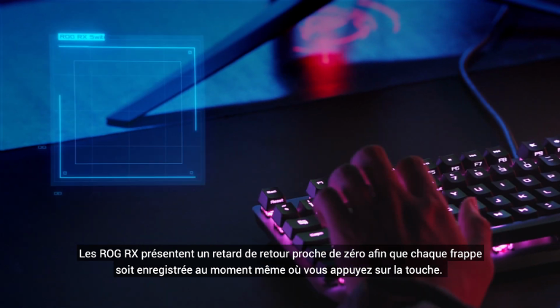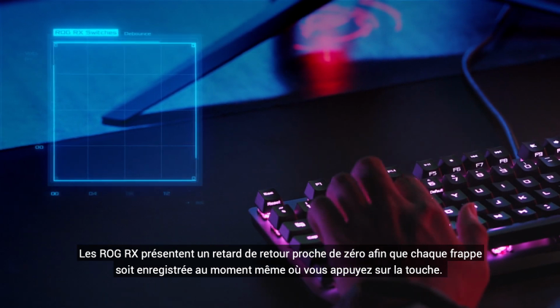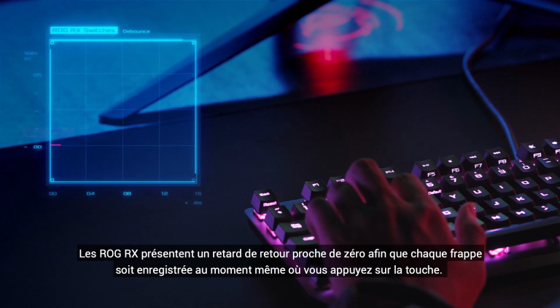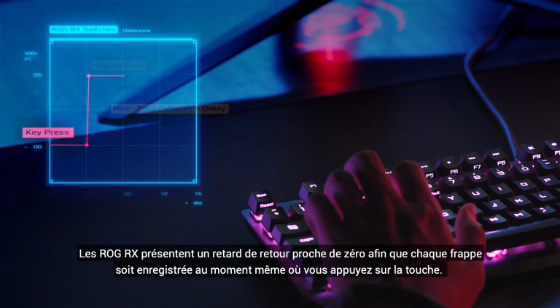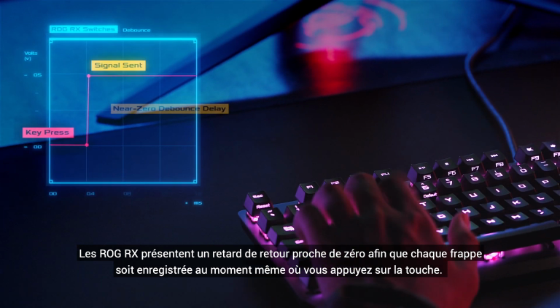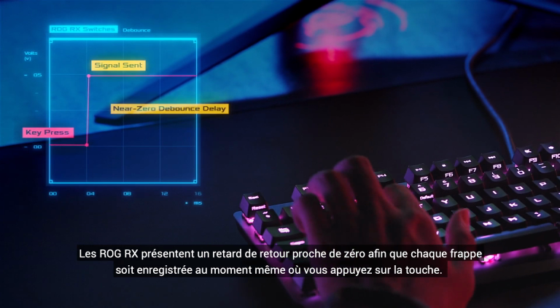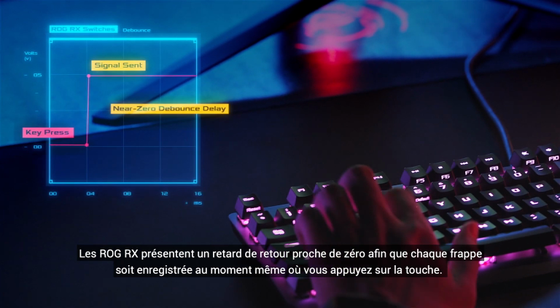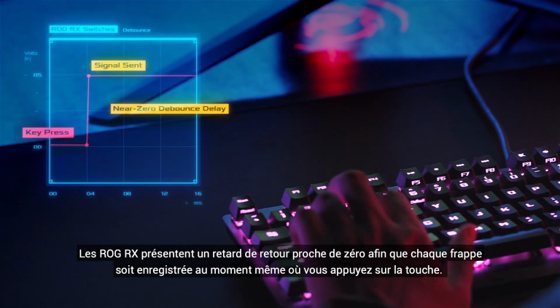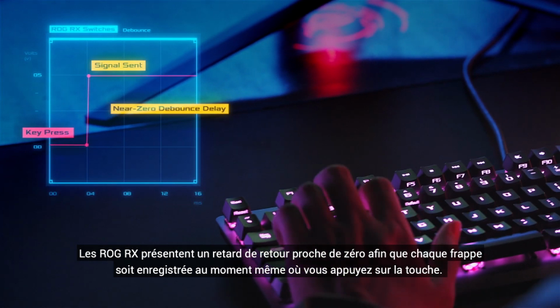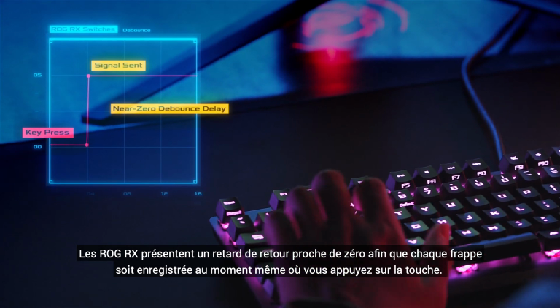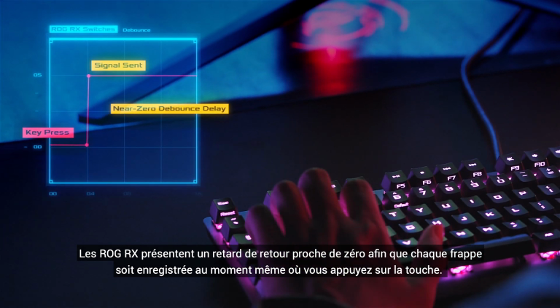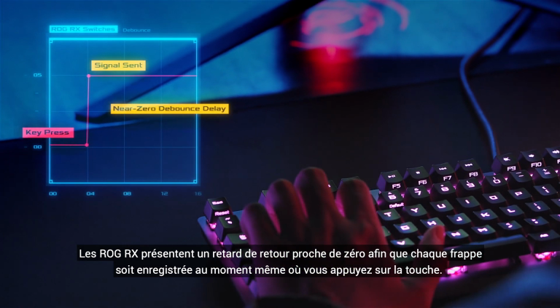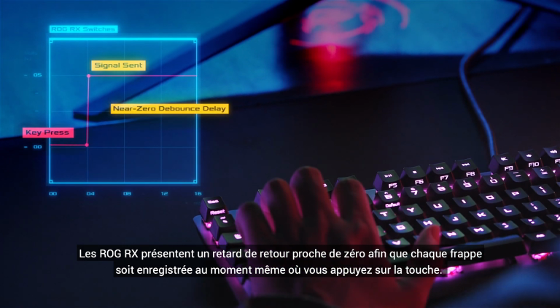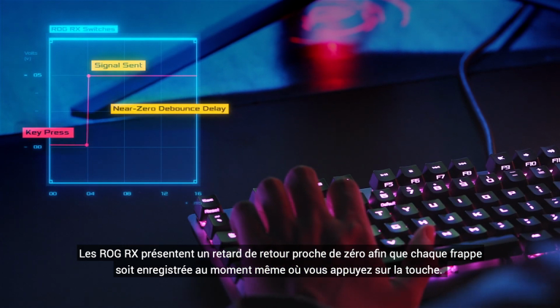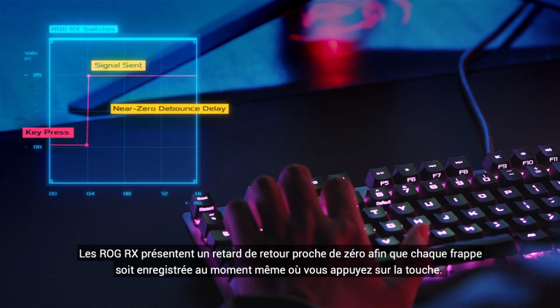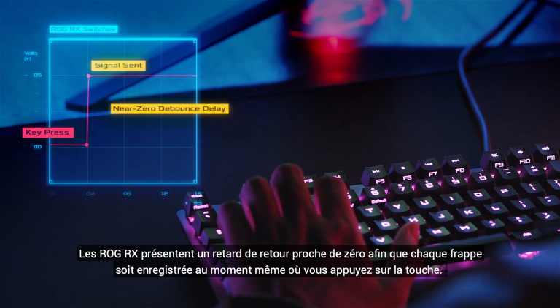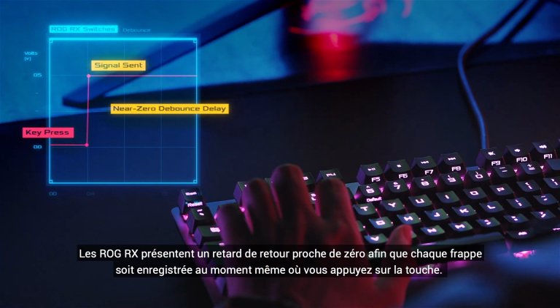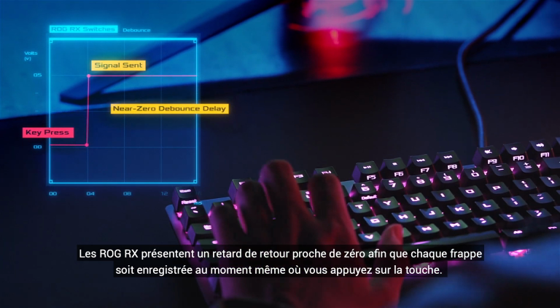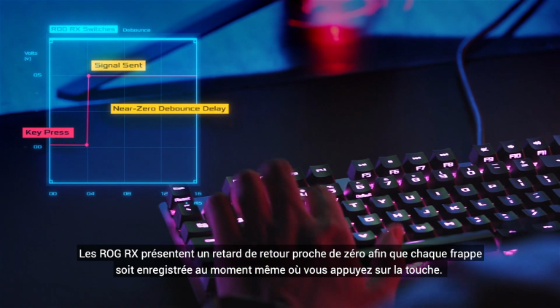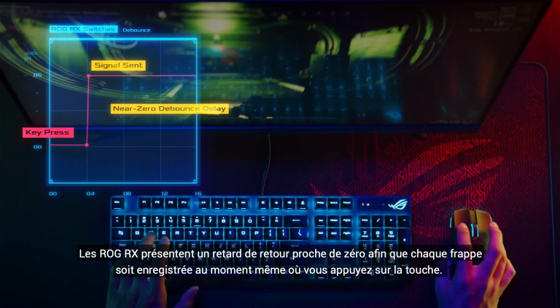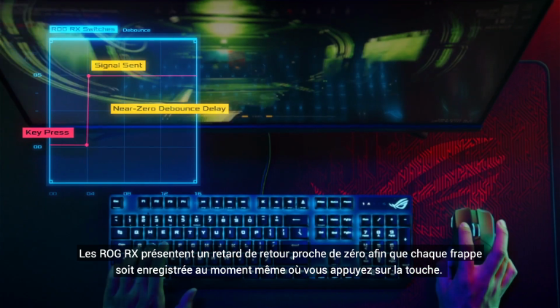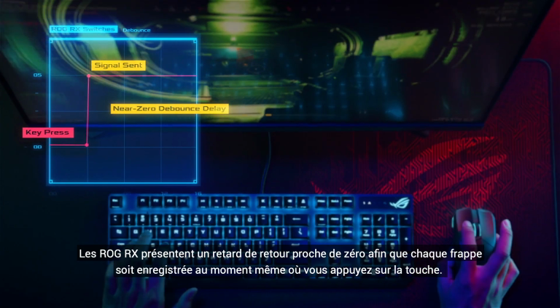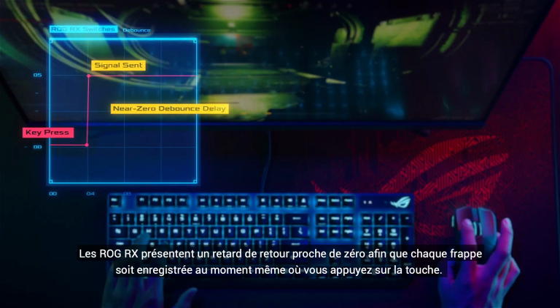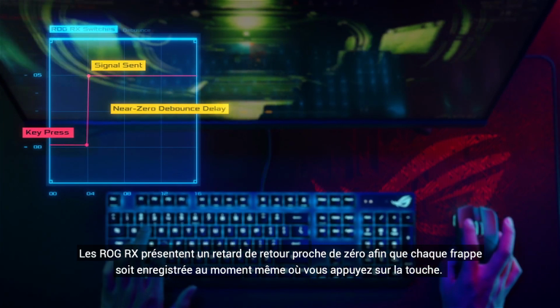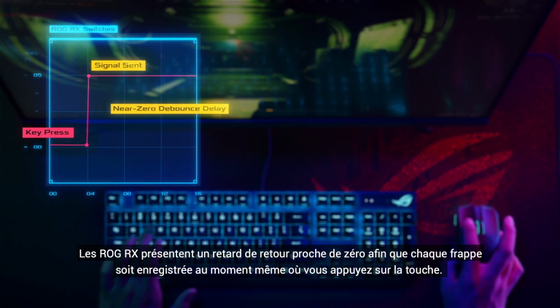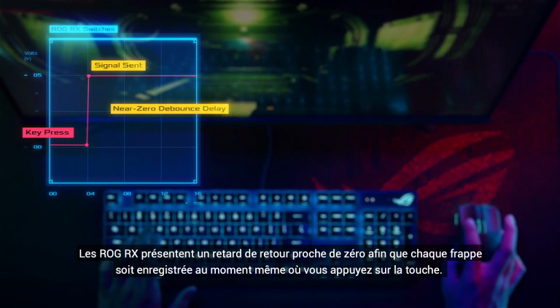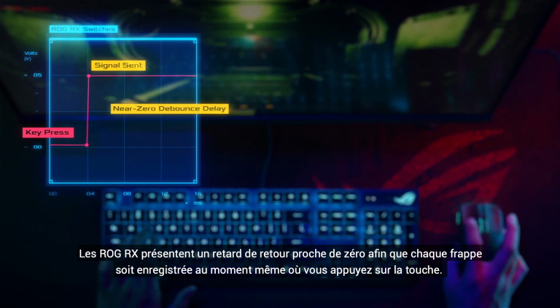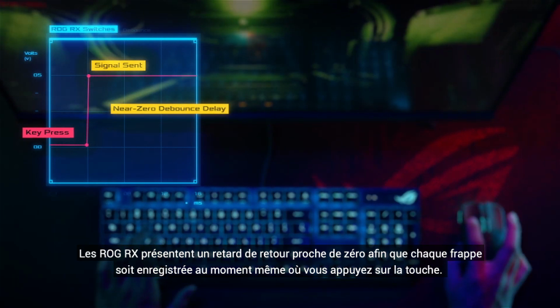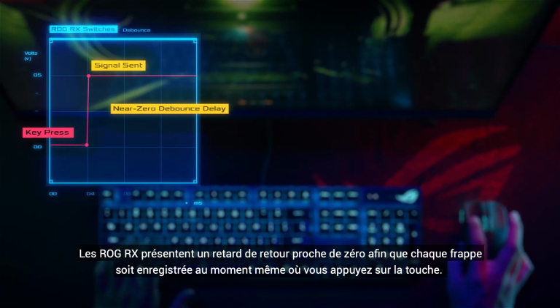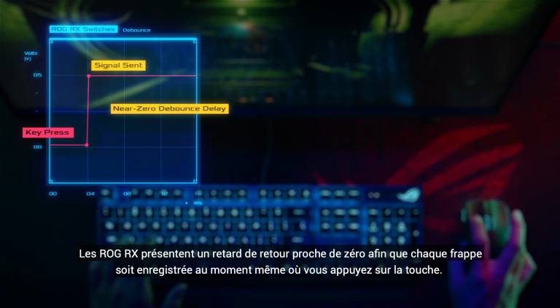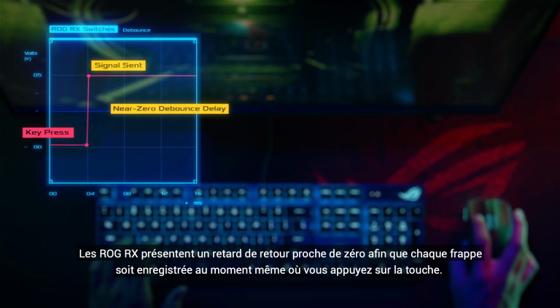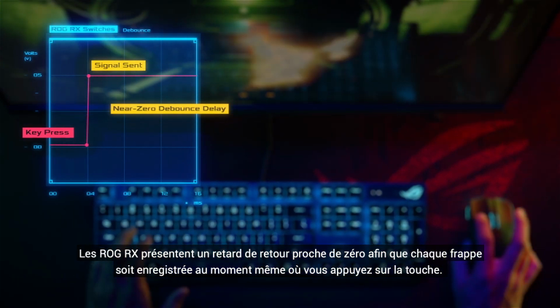ROG RX also has near-zero debounce delay, so each keystroke is logged the moment you press the key.